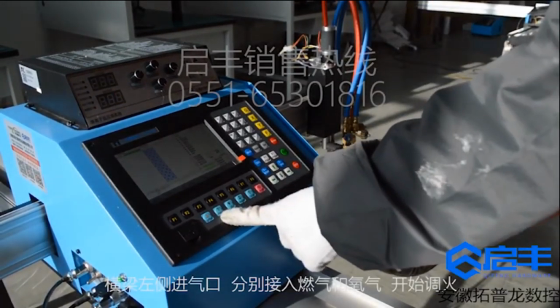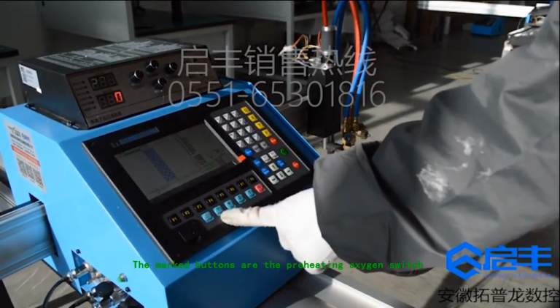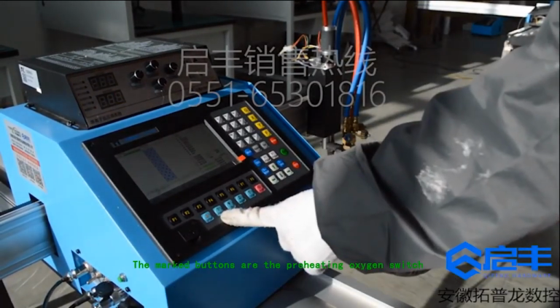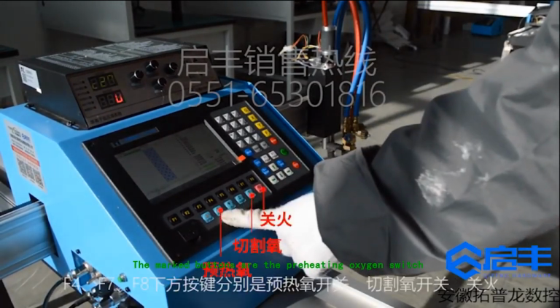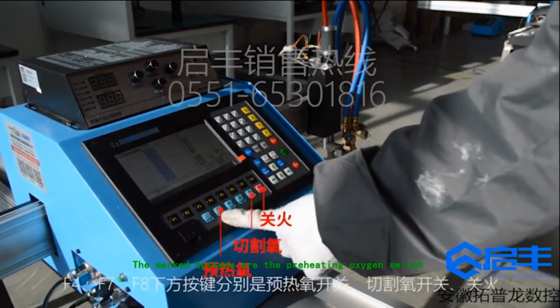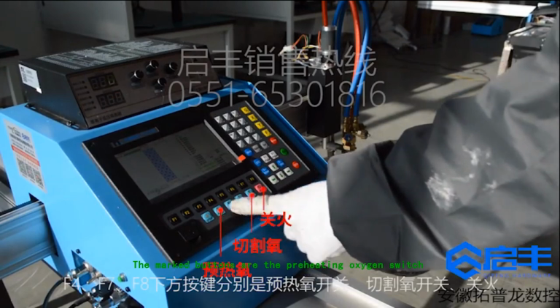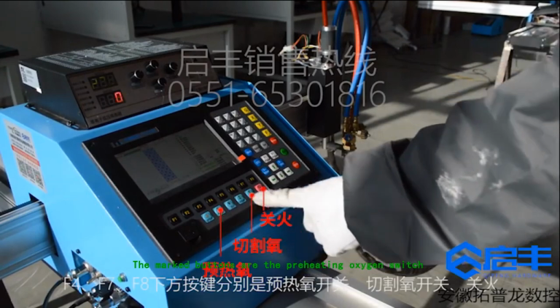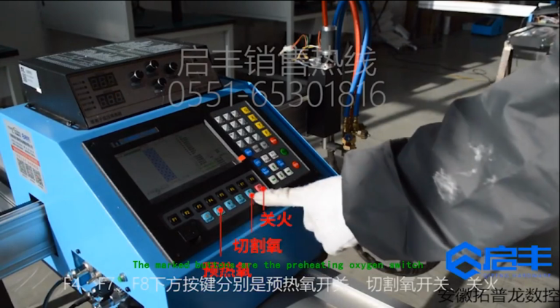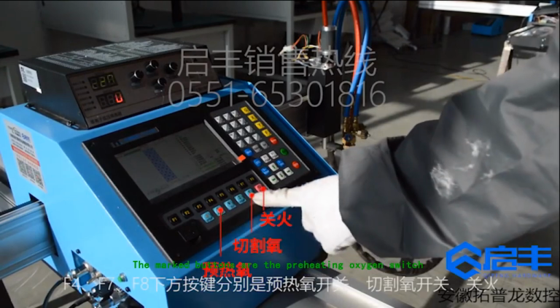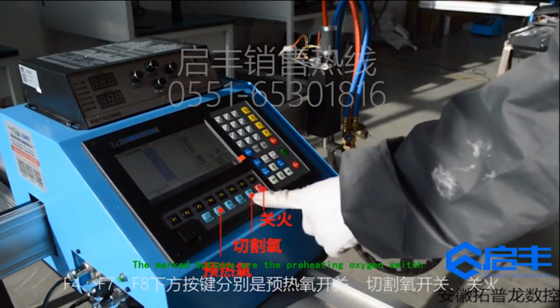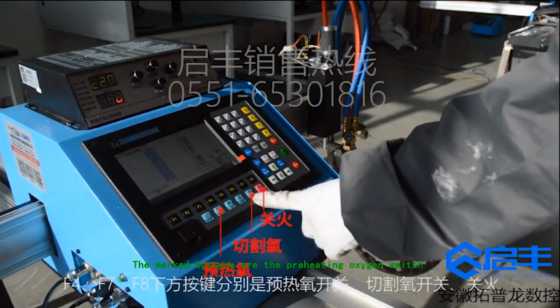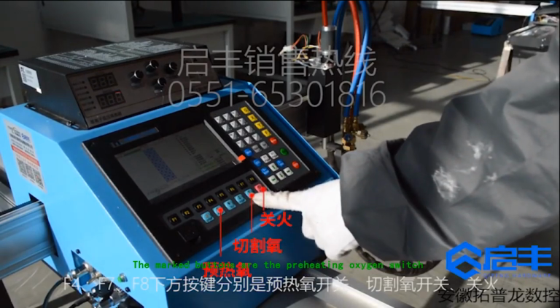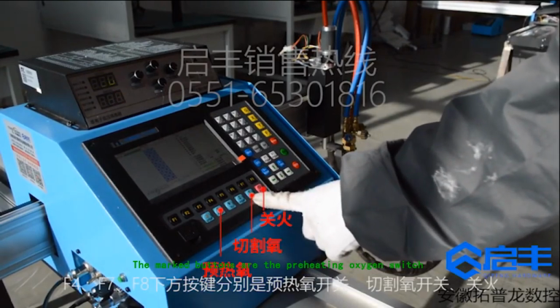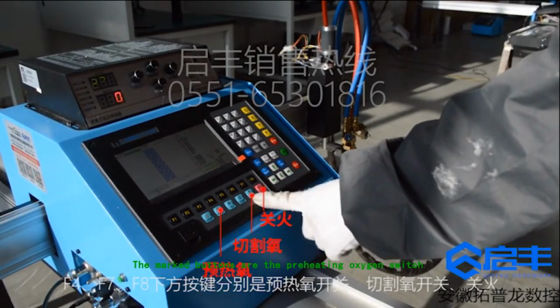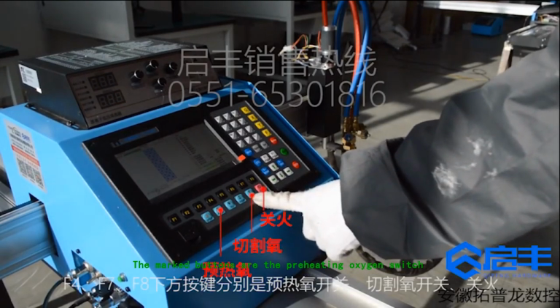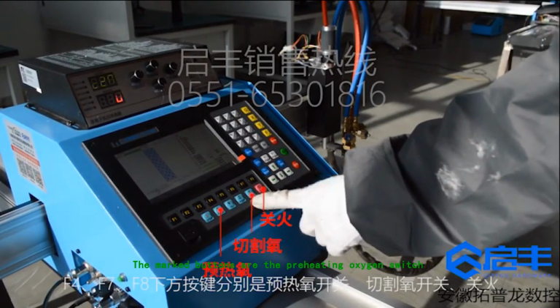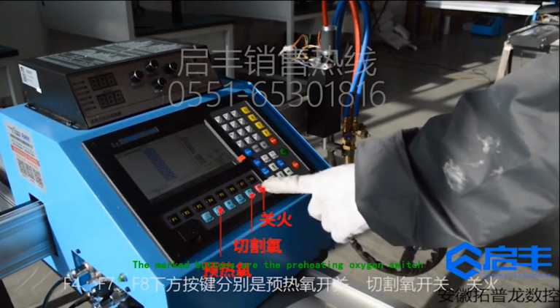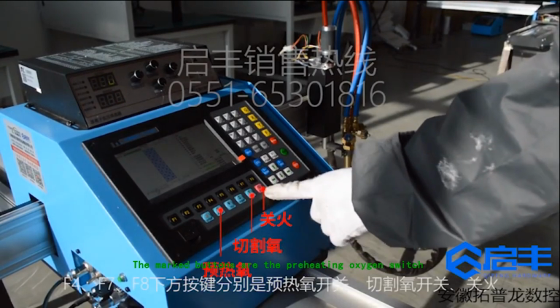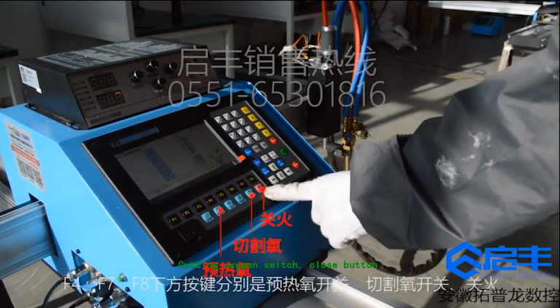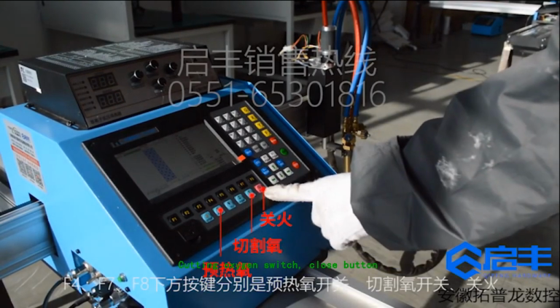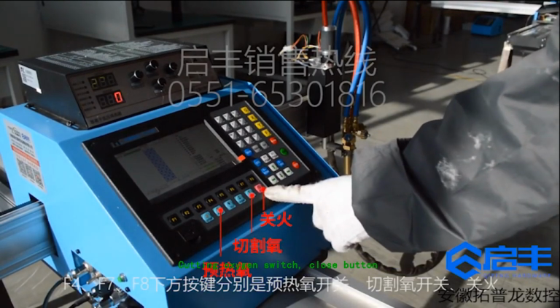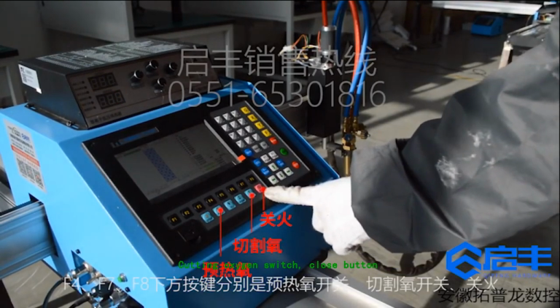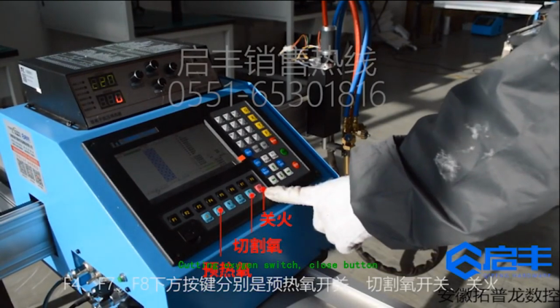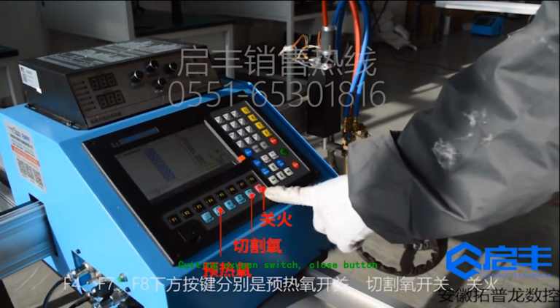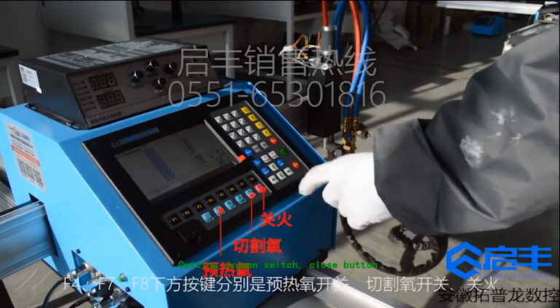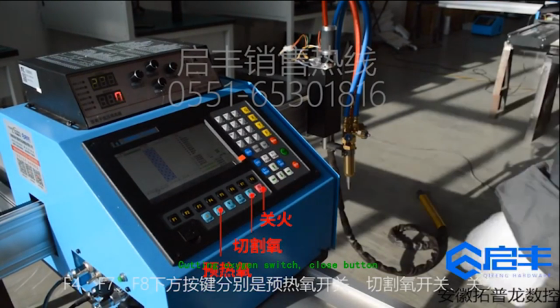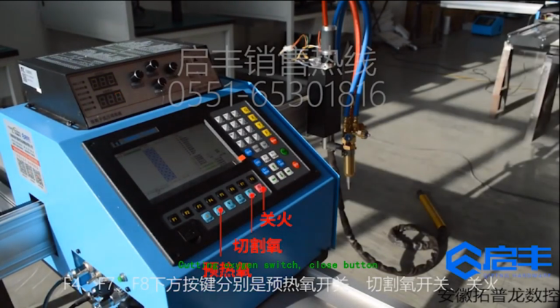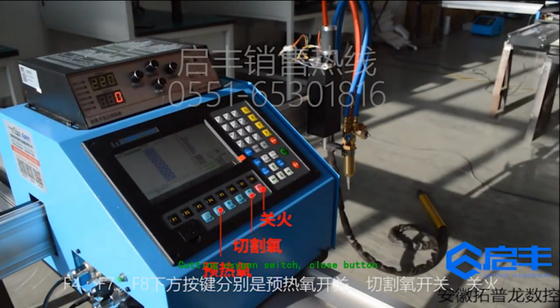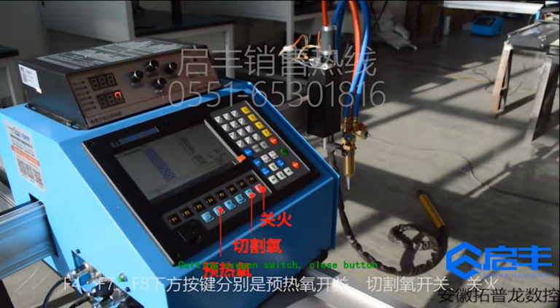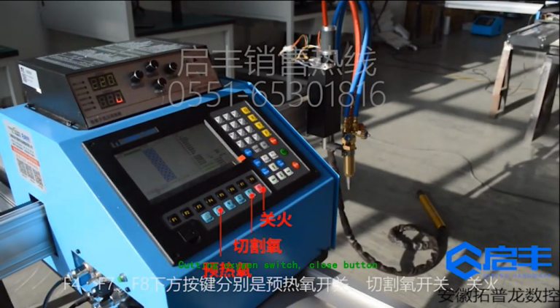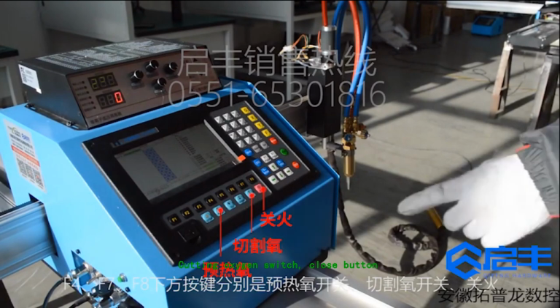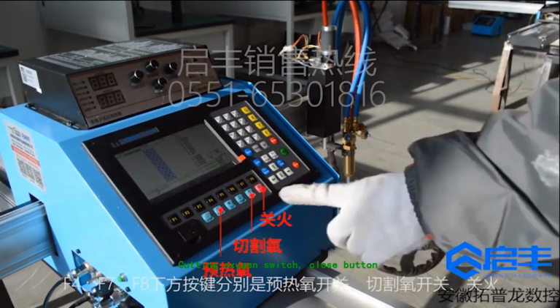The marked buttons are the preheating oxygen switch, cutting oxygen switch, and close button.